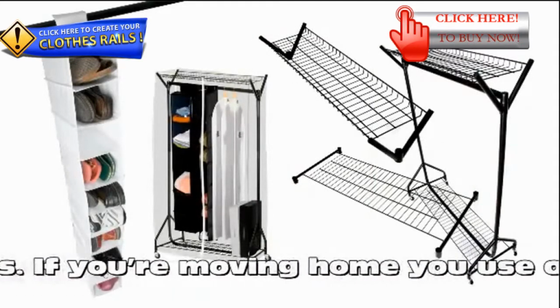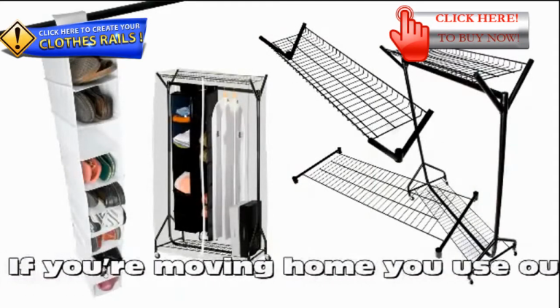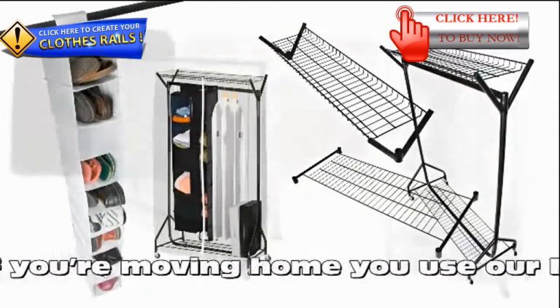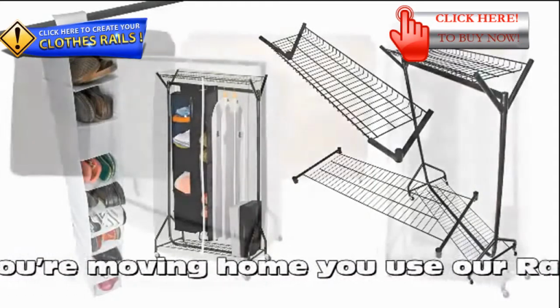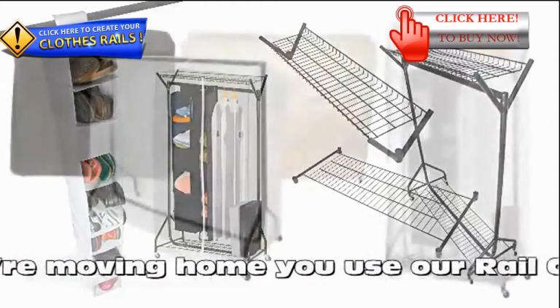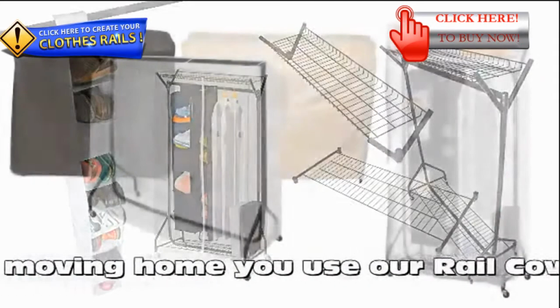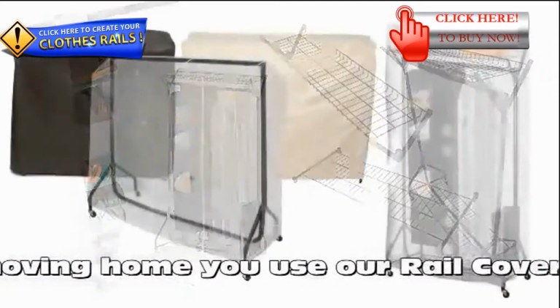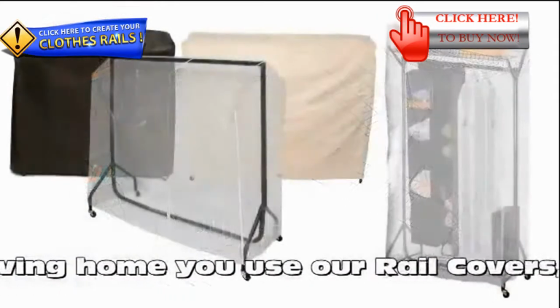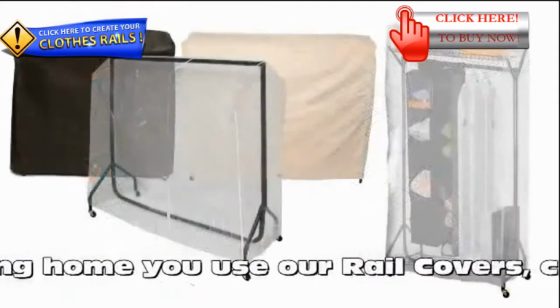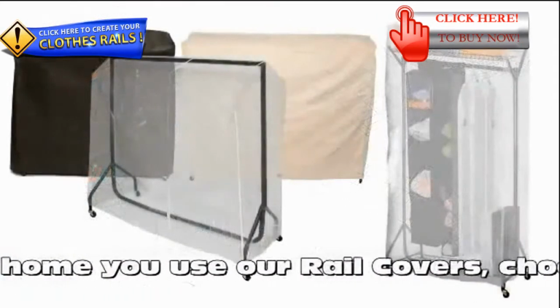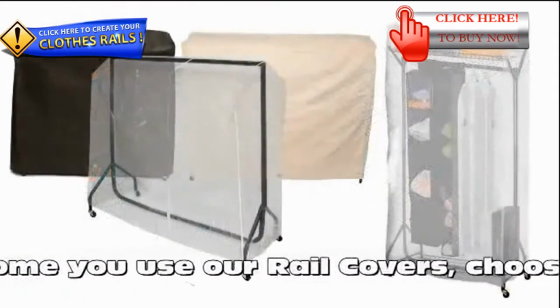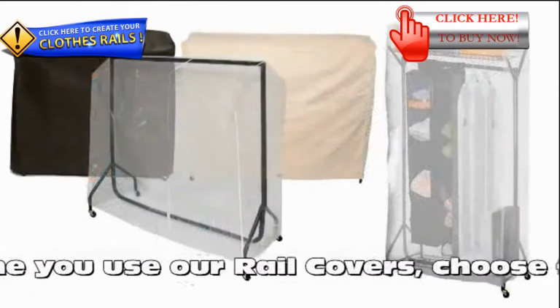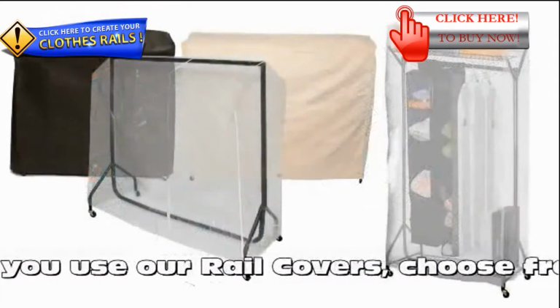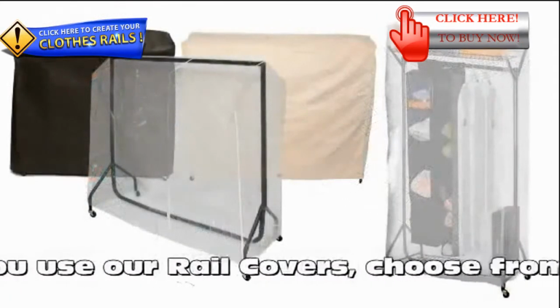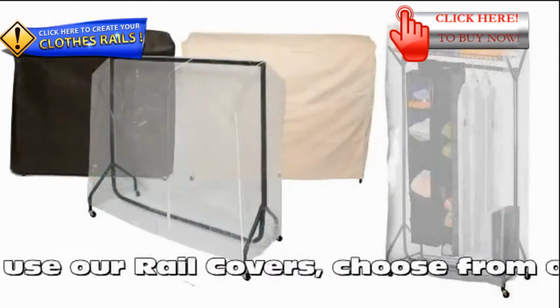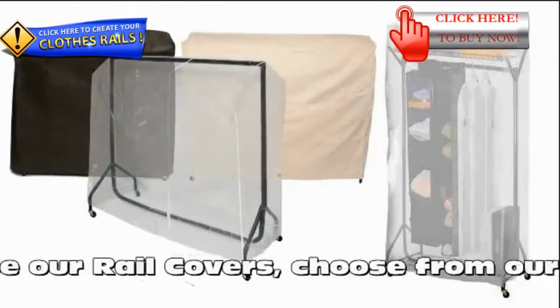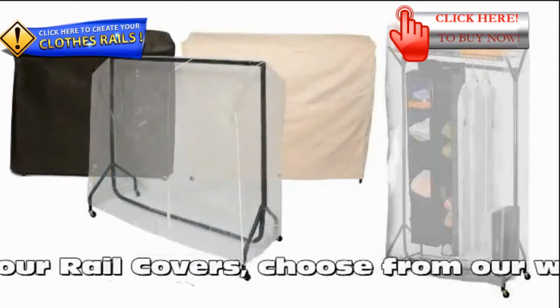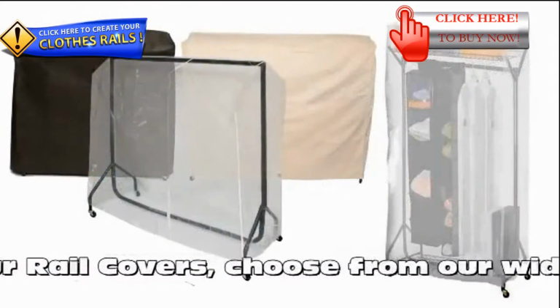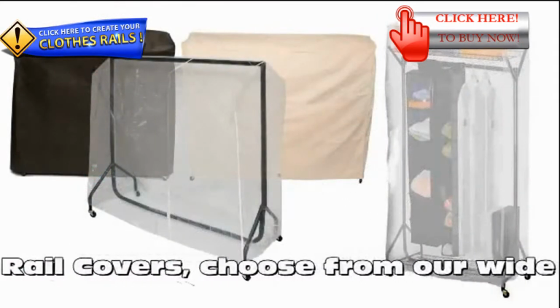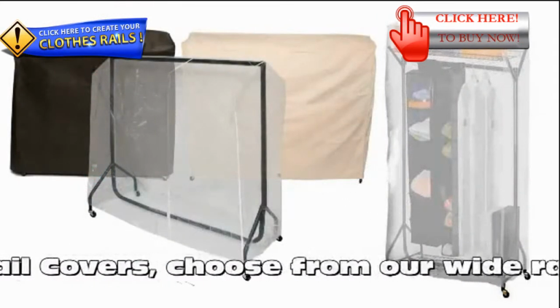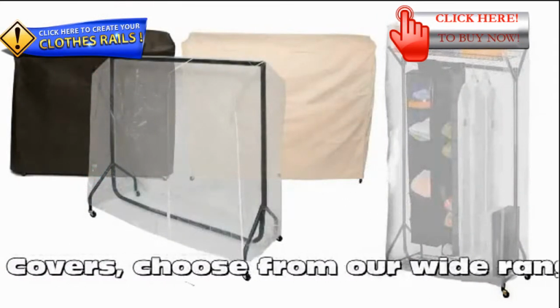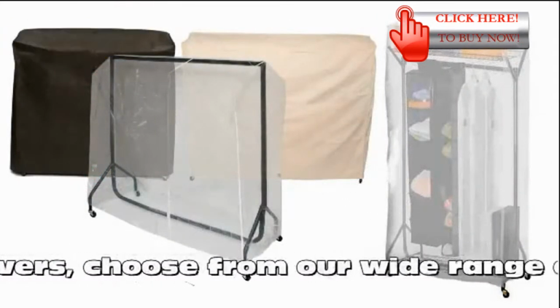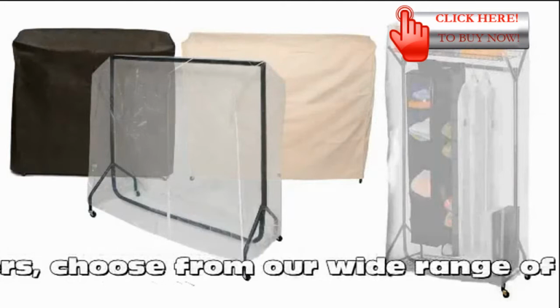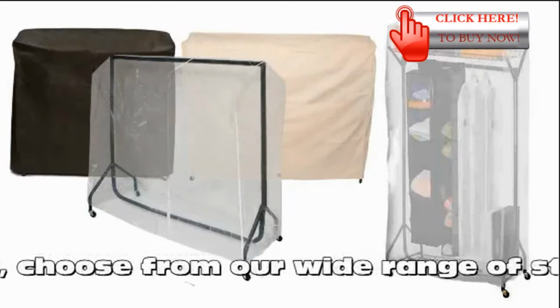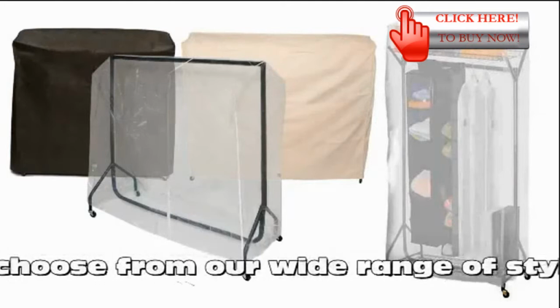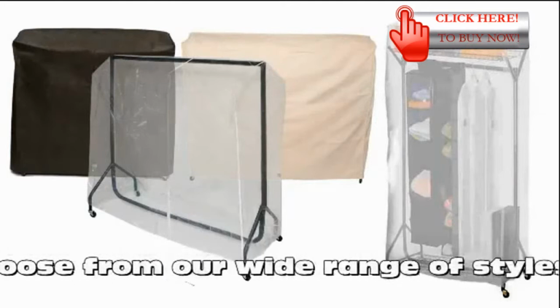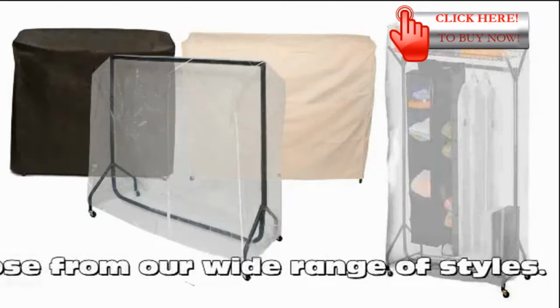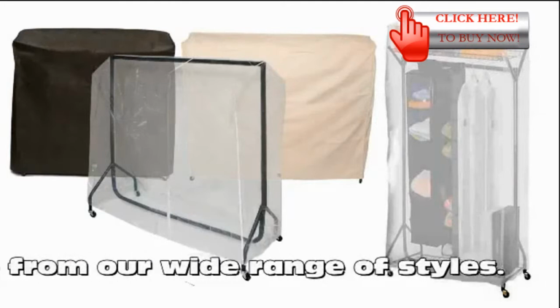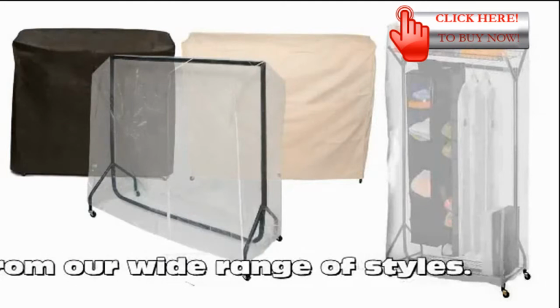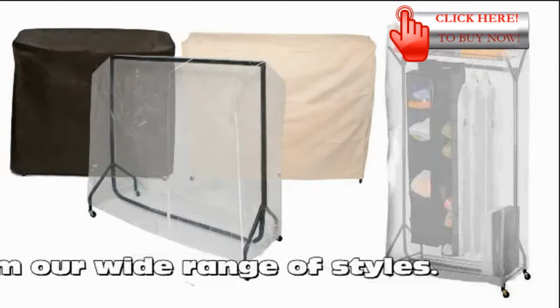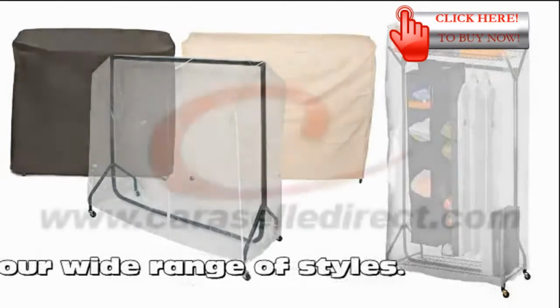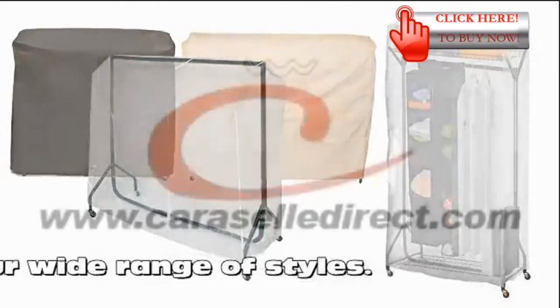Plus, if you're moving home, you'll need our rail covers. Choose from our wide range of styles.